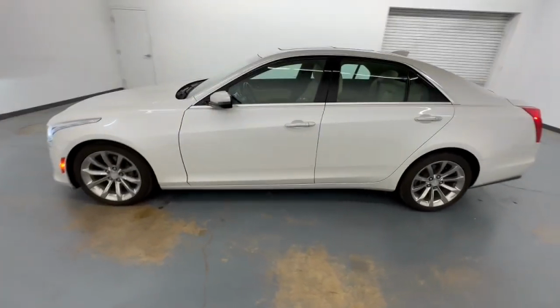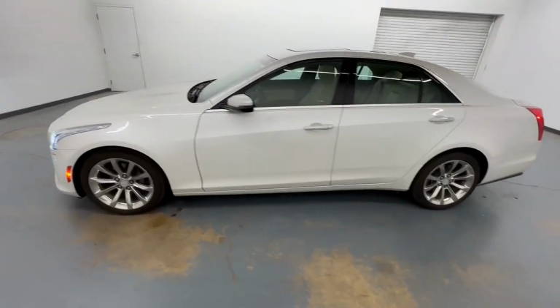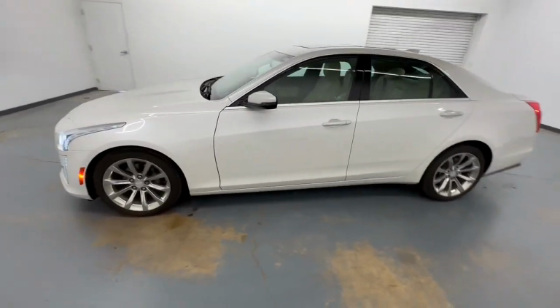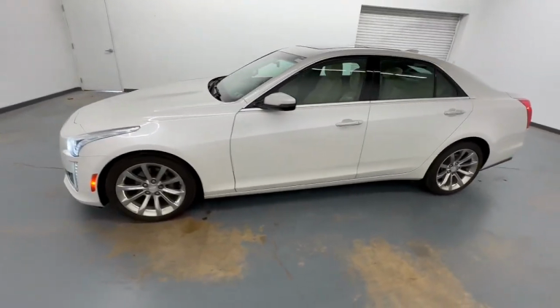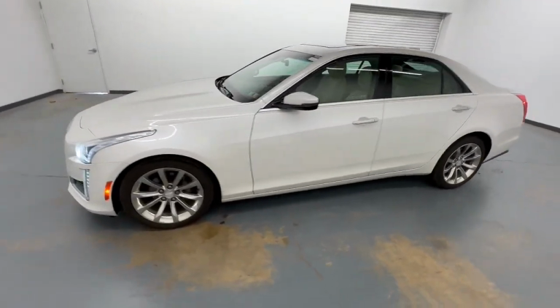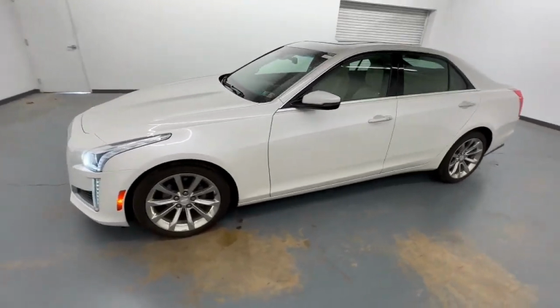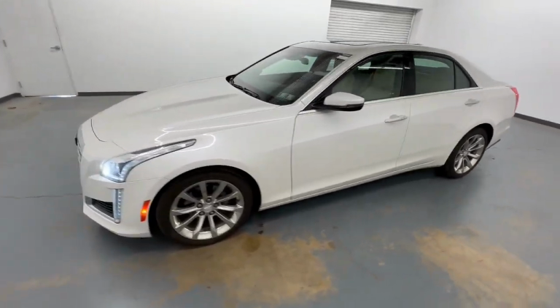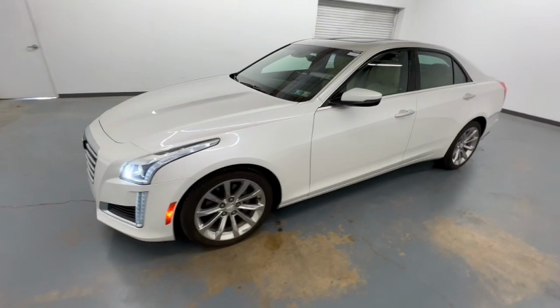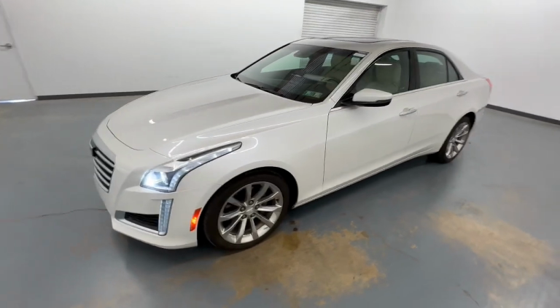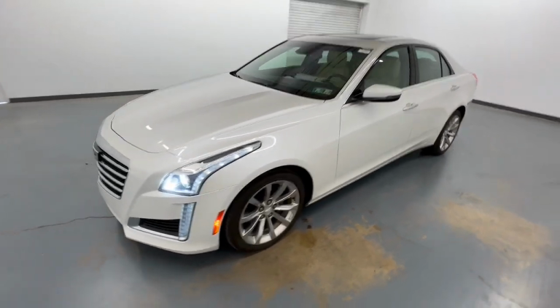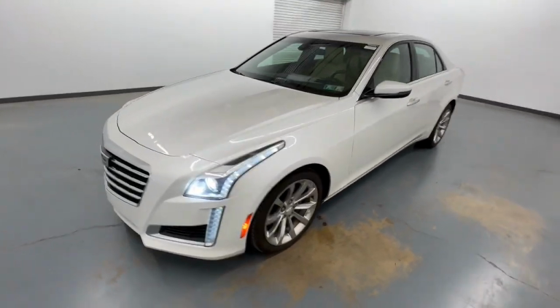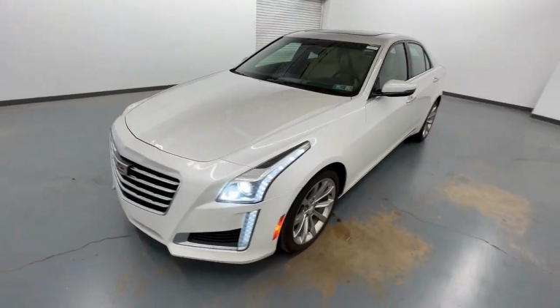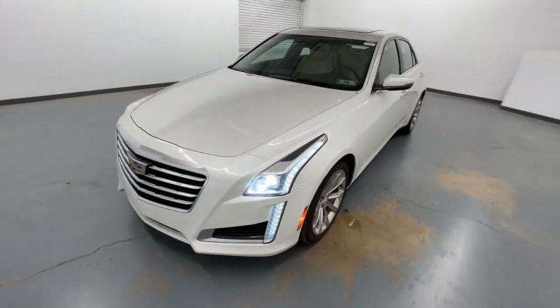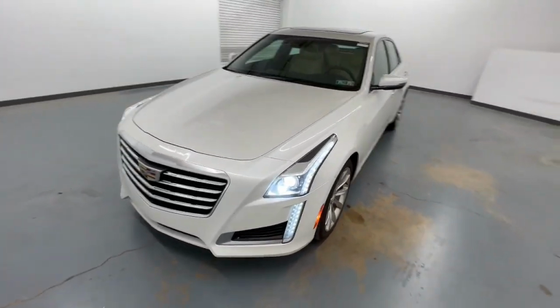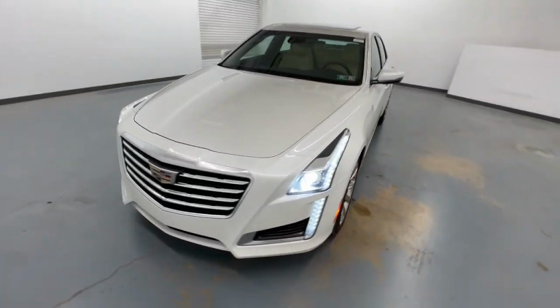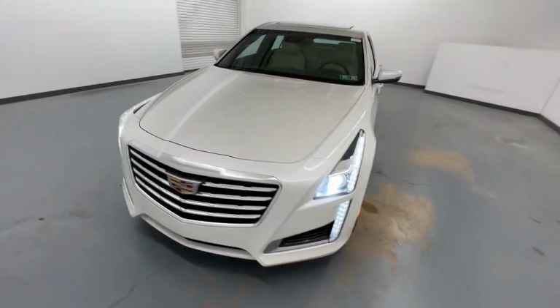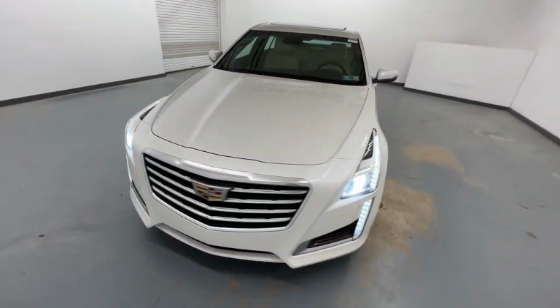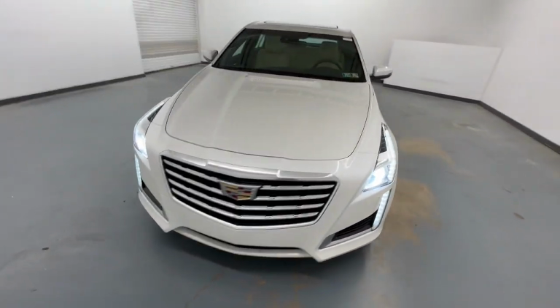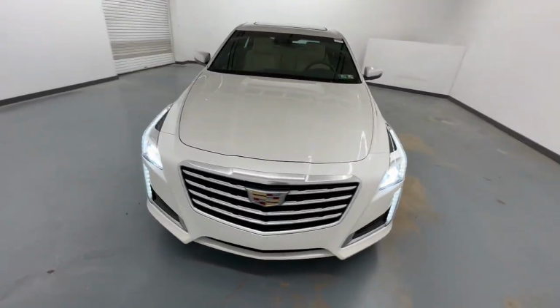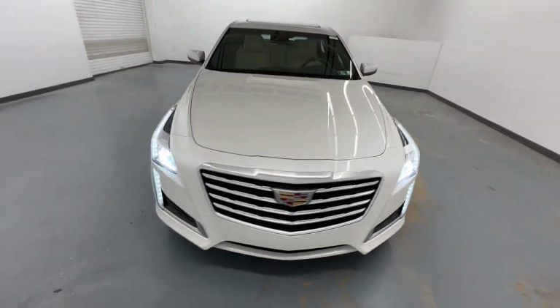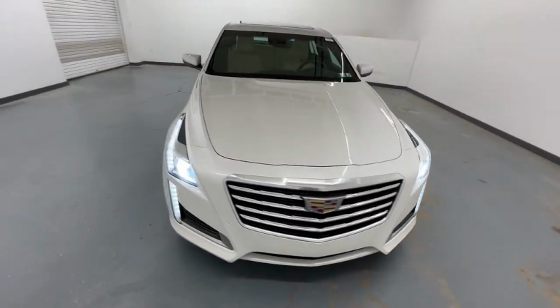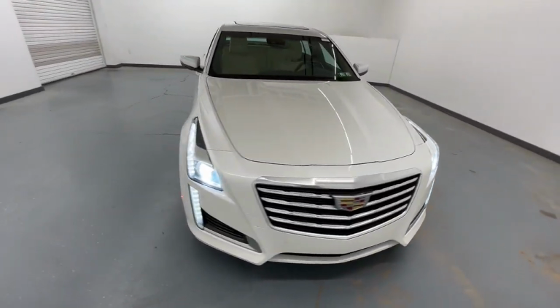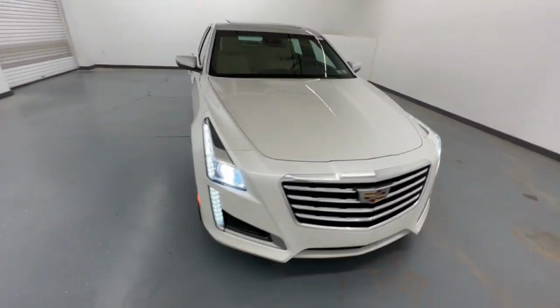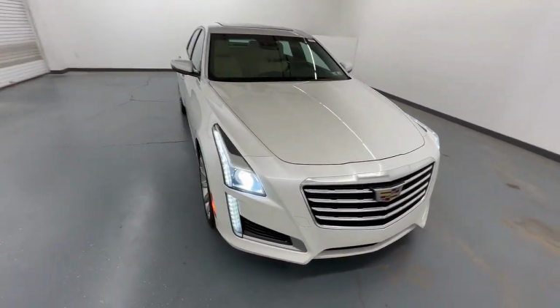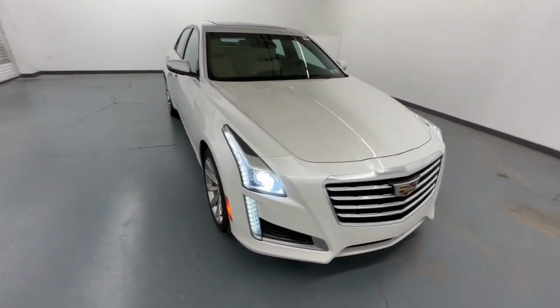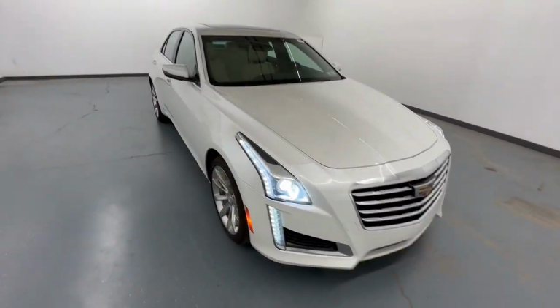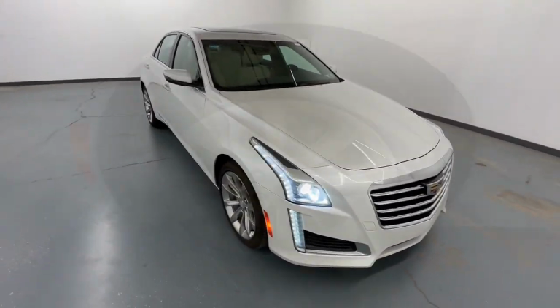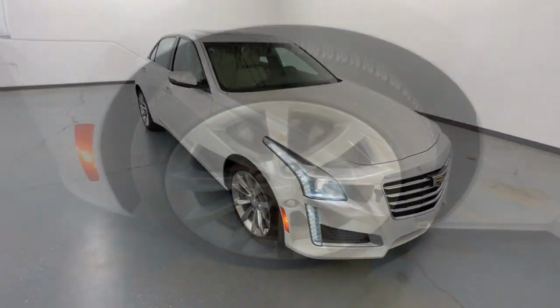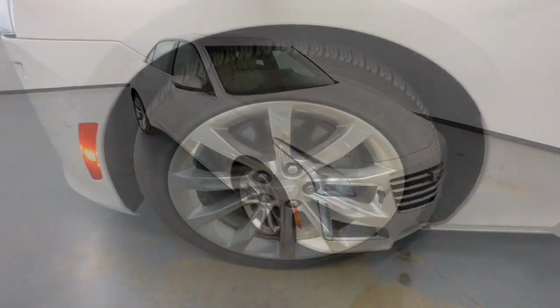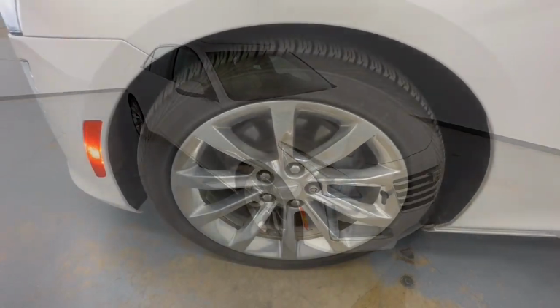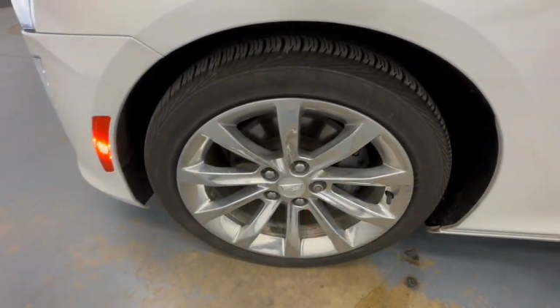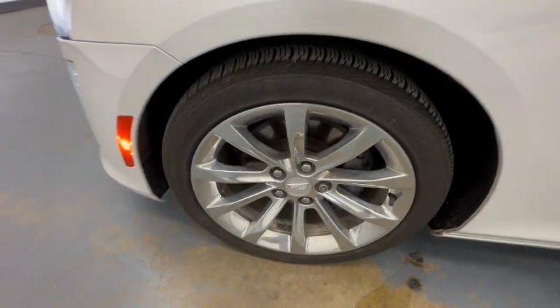Its driver-focused technology, smooth power, luxurious comfort, and sculptural styling take your driving experience to new heights.